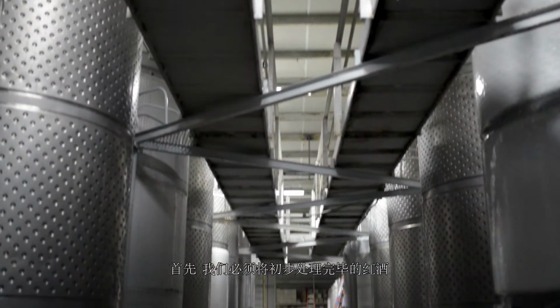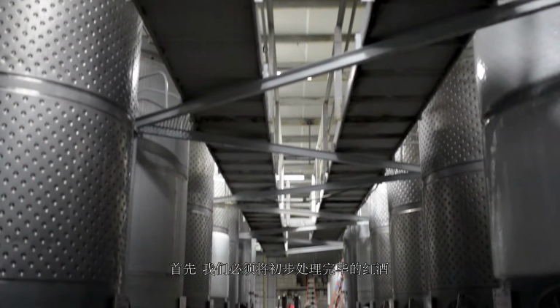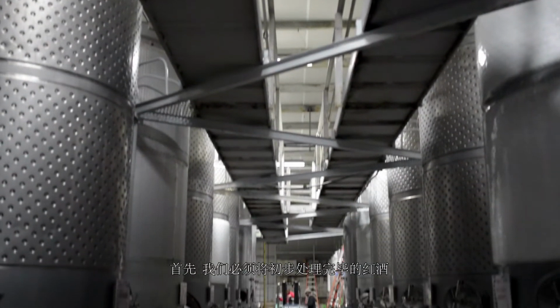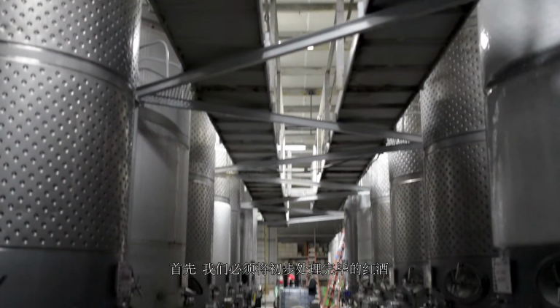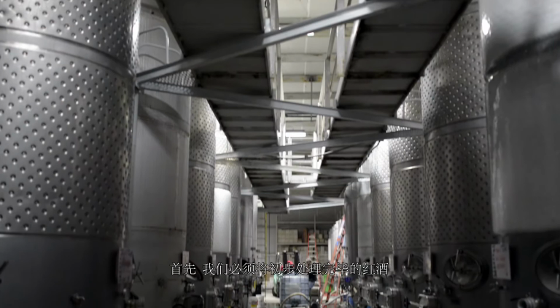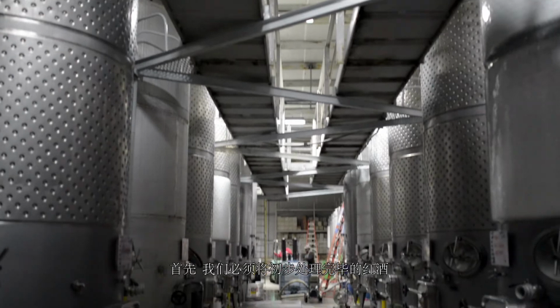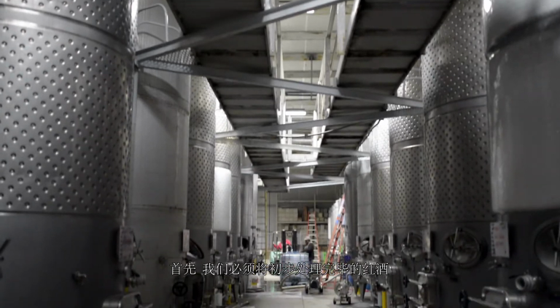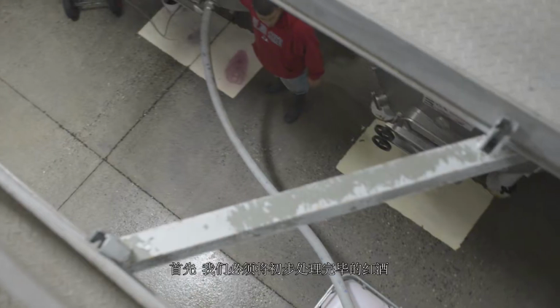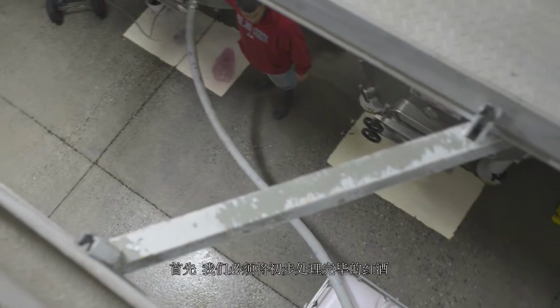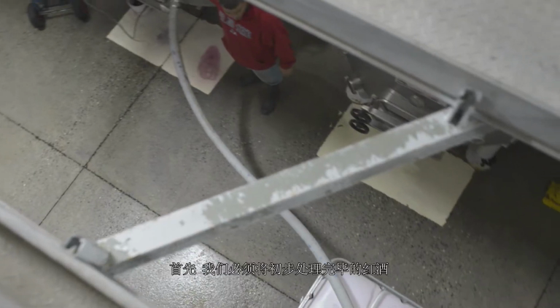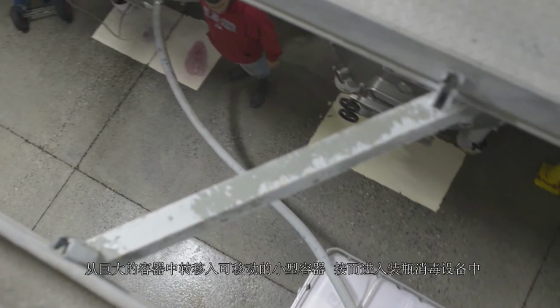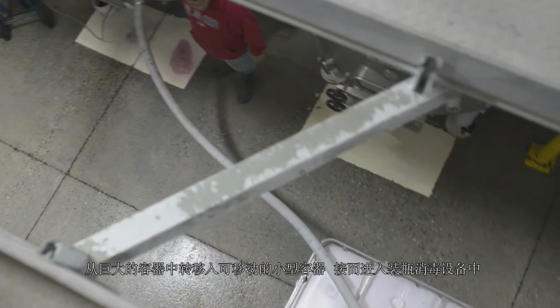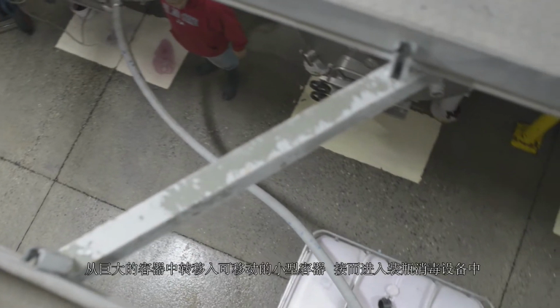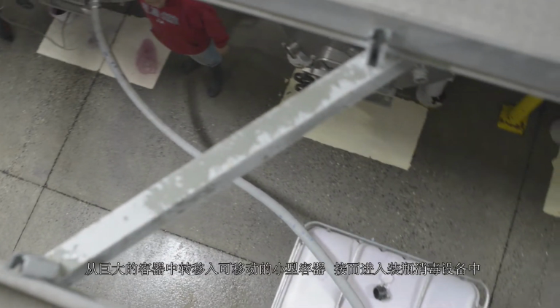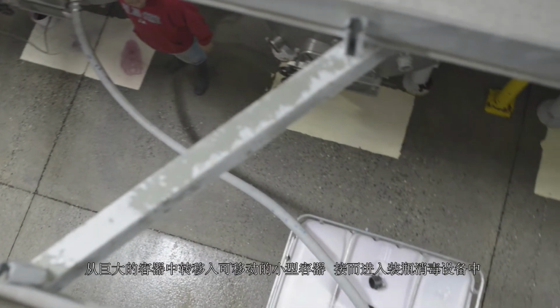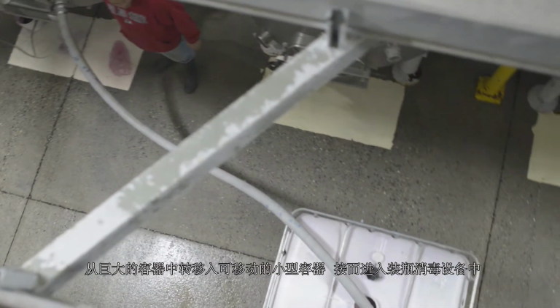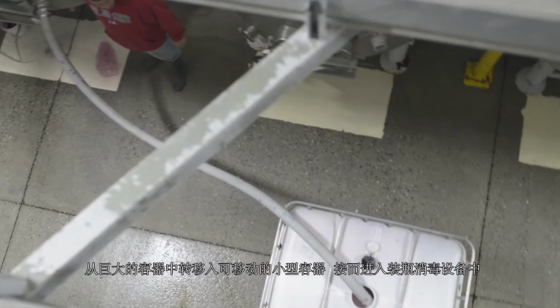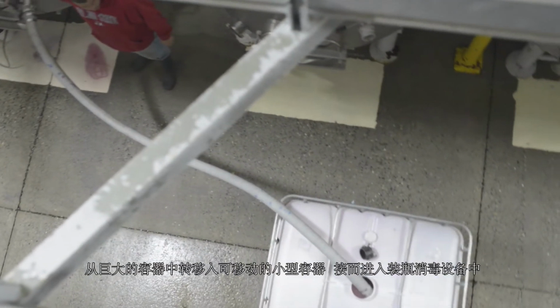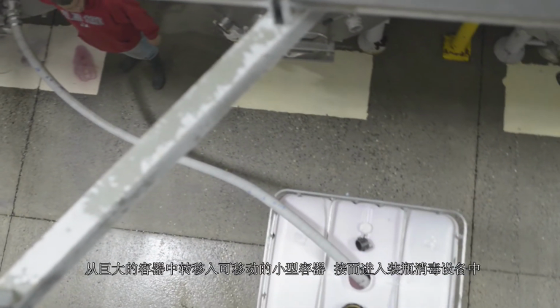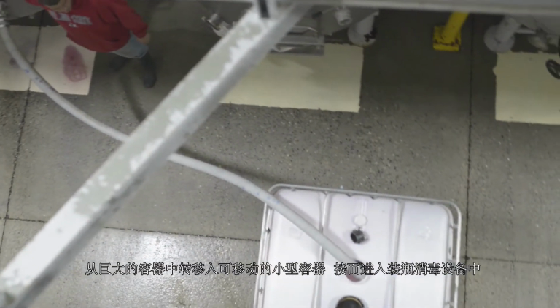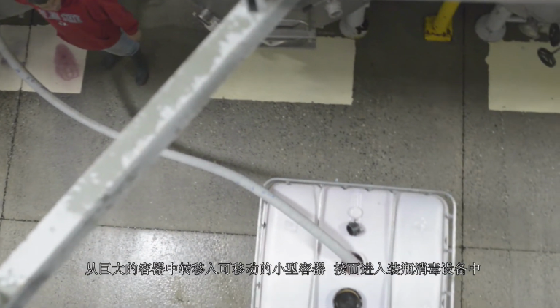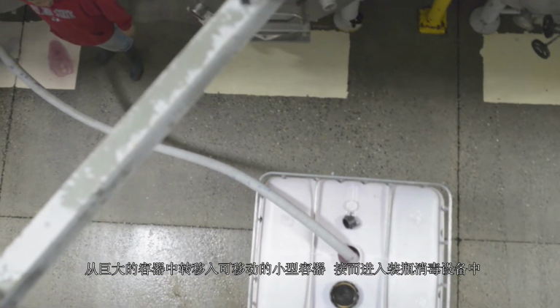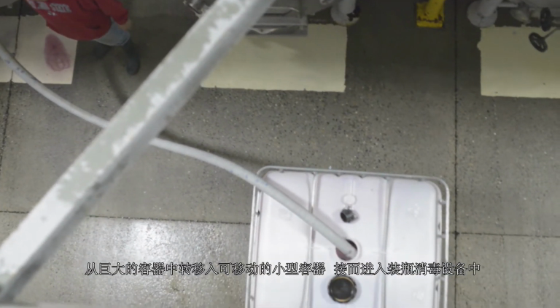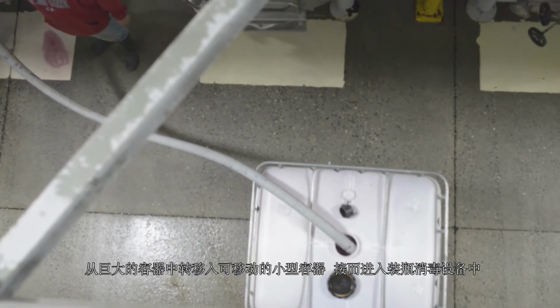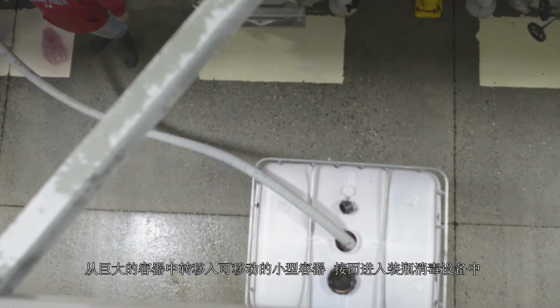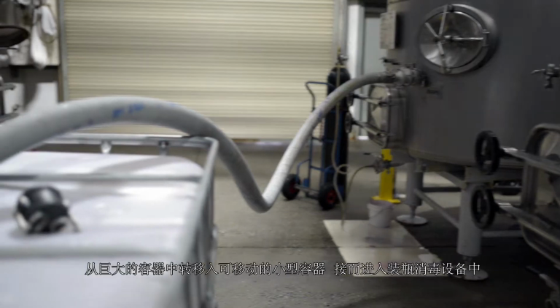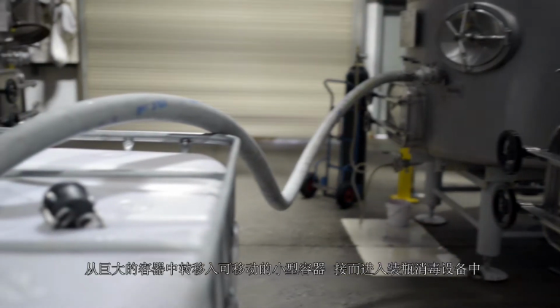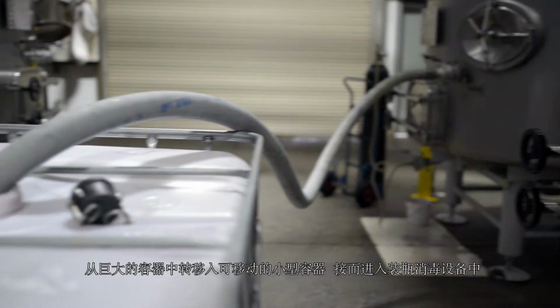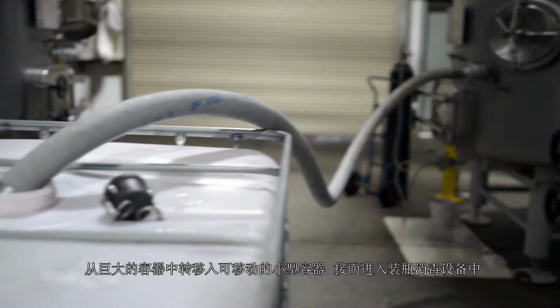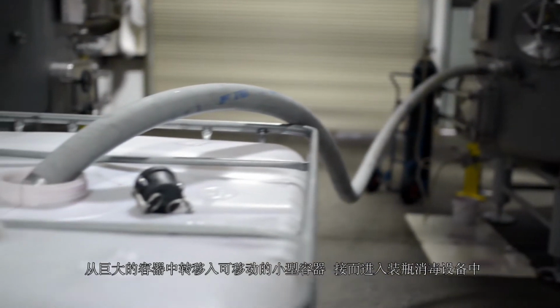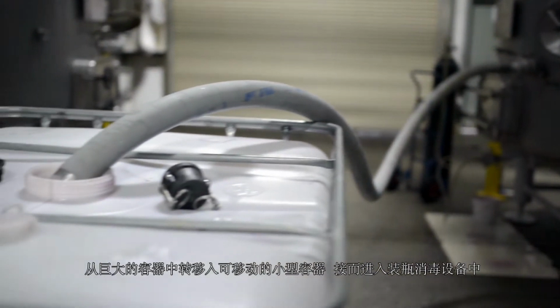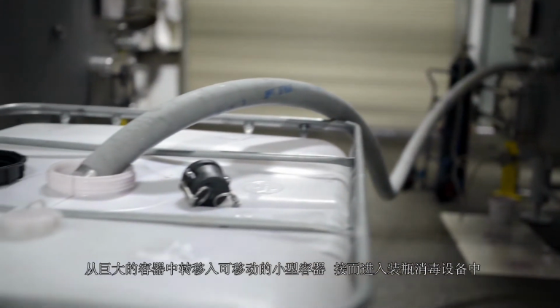First, we must transfer the finished wine from the tank into a portable tank to take to our sanitized bottling facility.